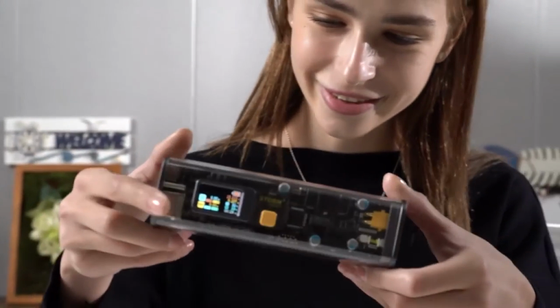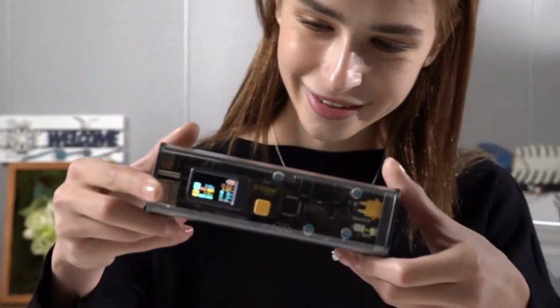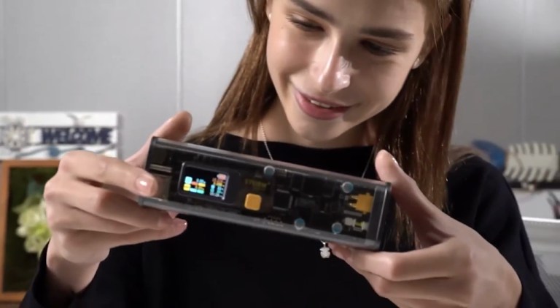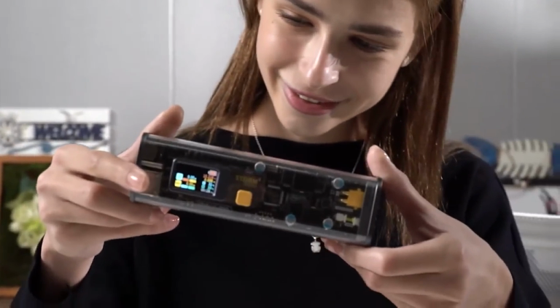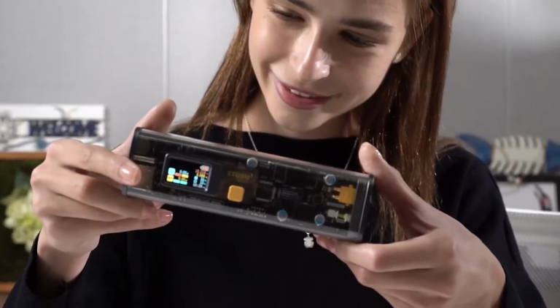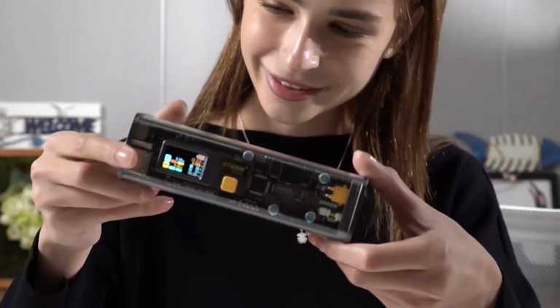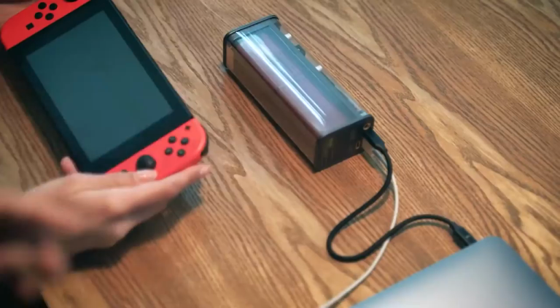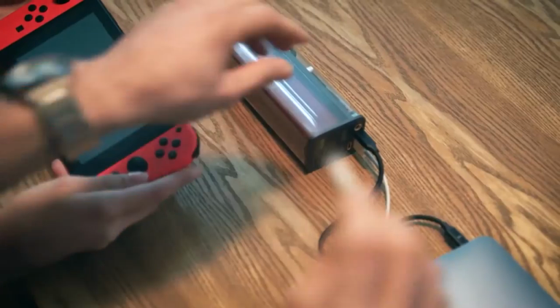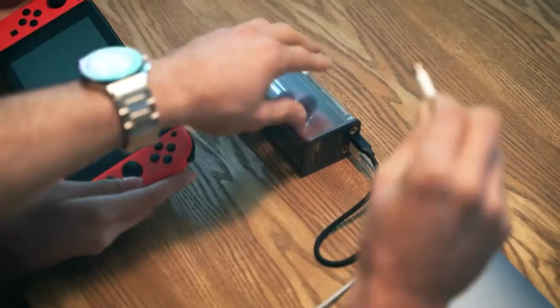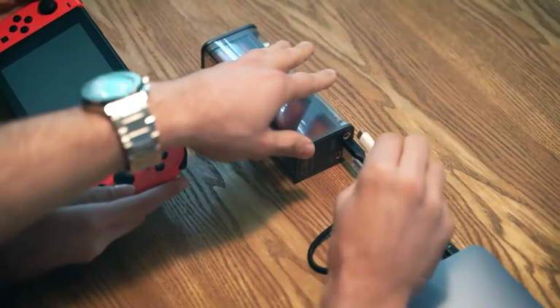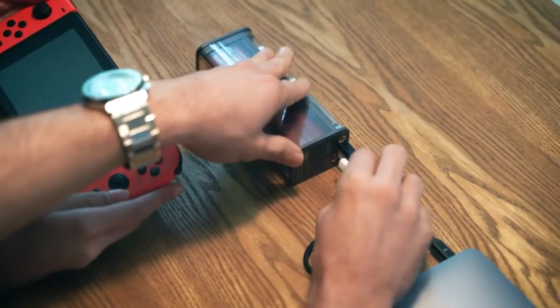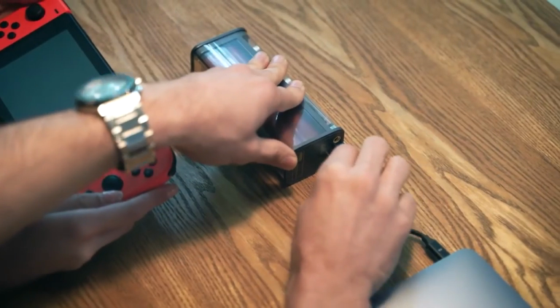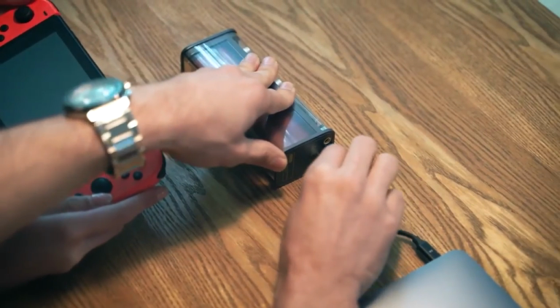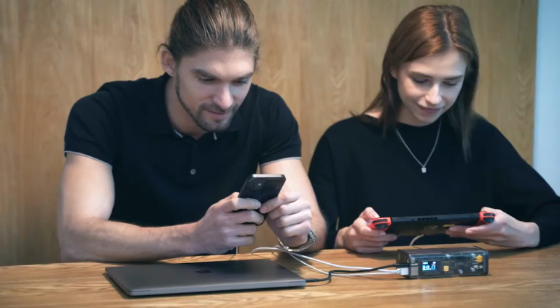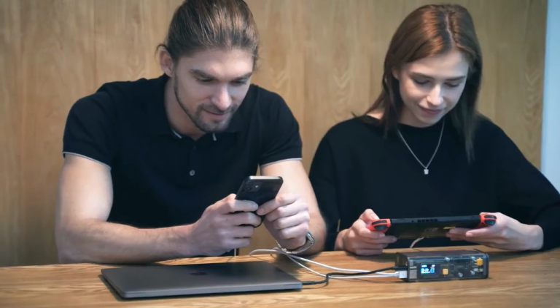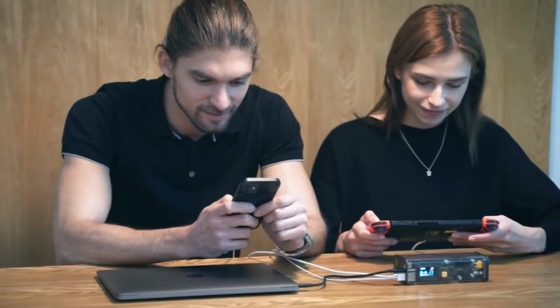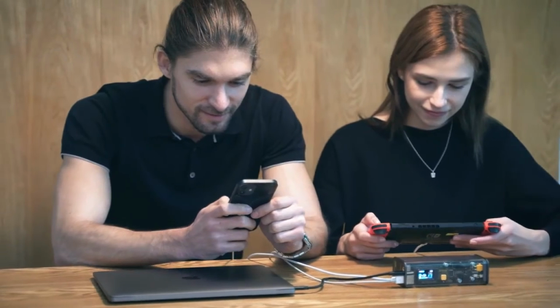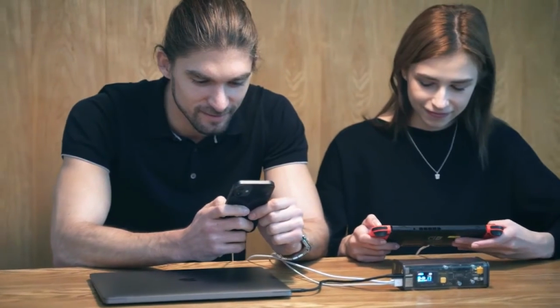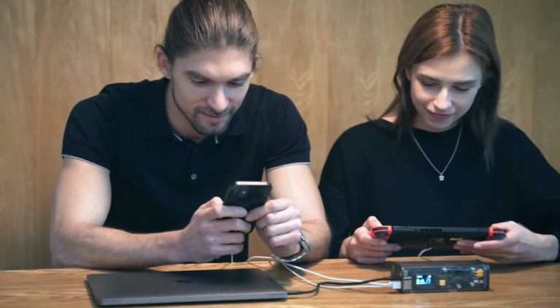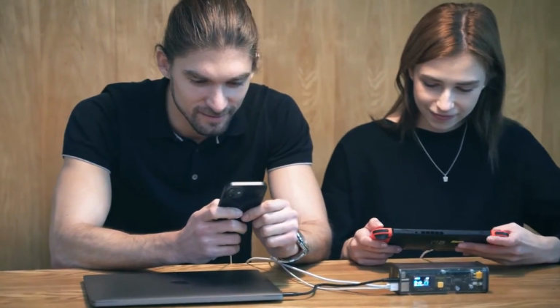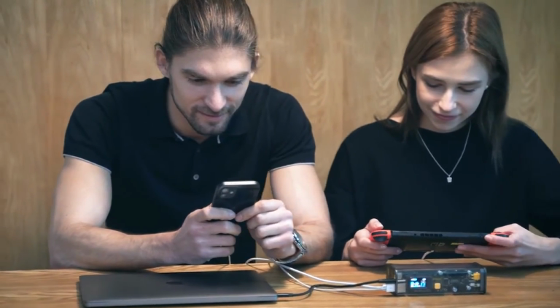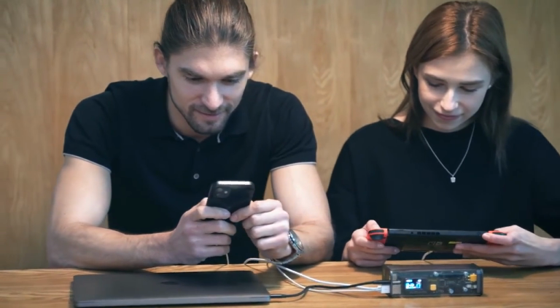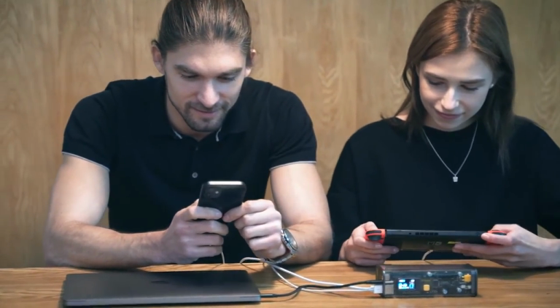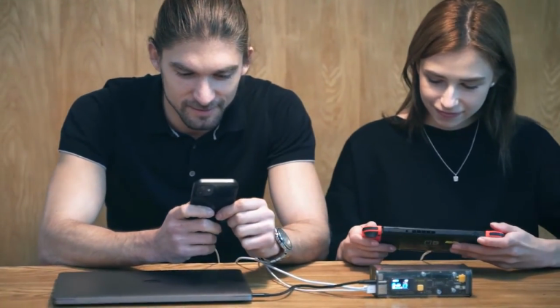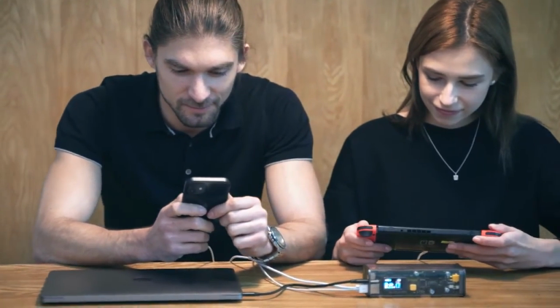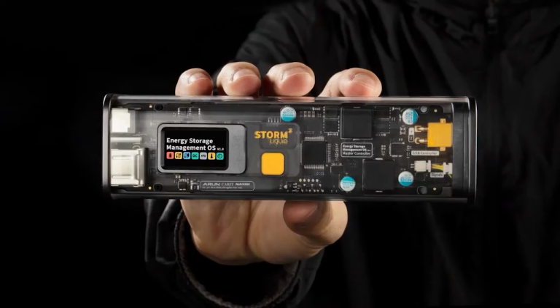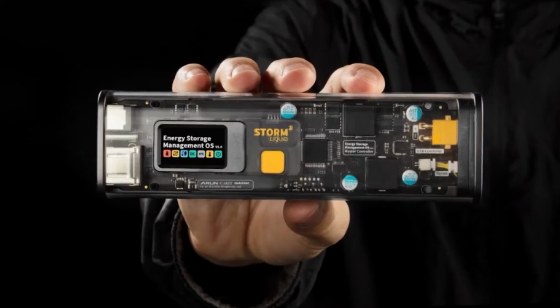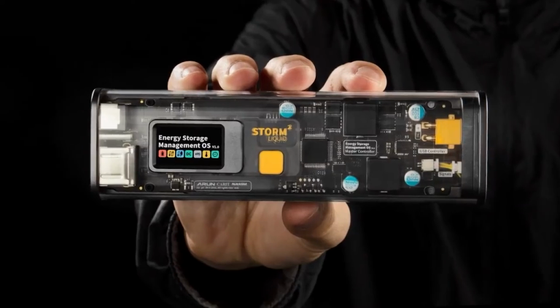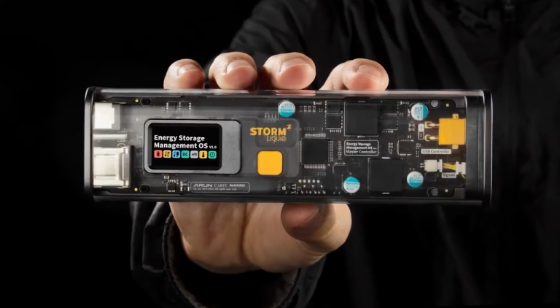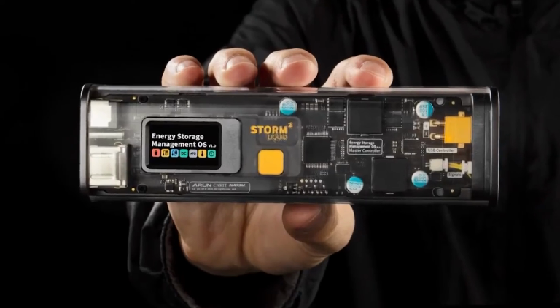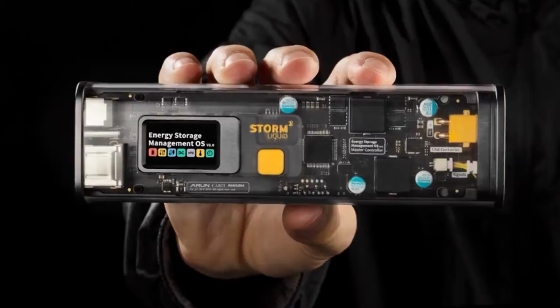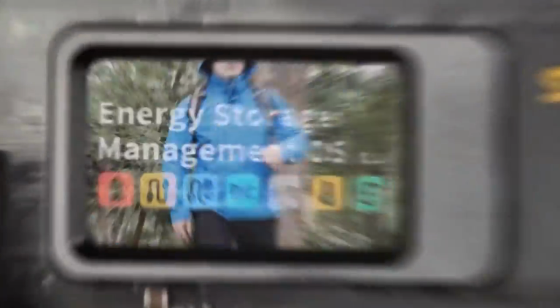With STORM 2, you can handle any work or entertainment. It's more than a power bank — it is a comprehensive device charging solution.